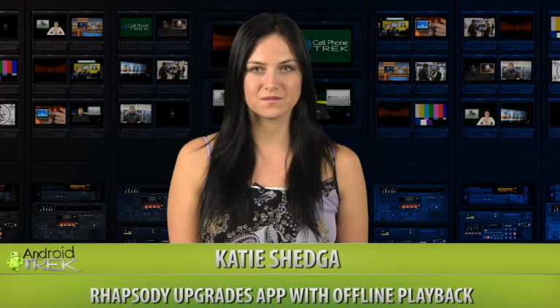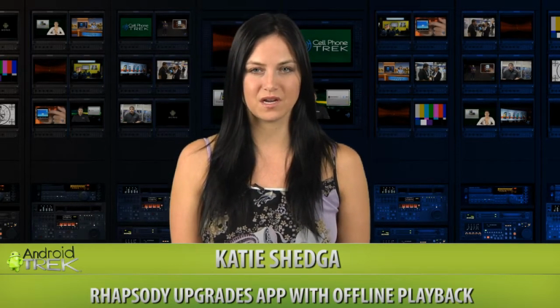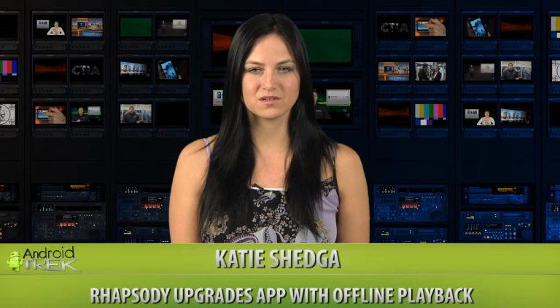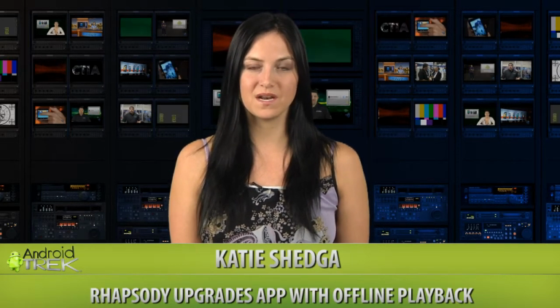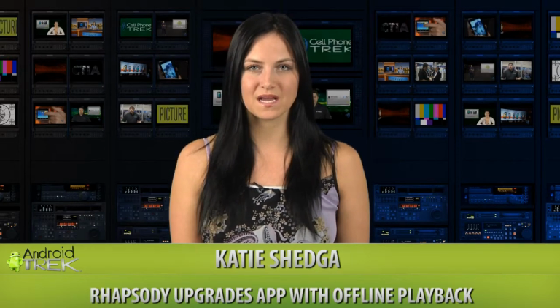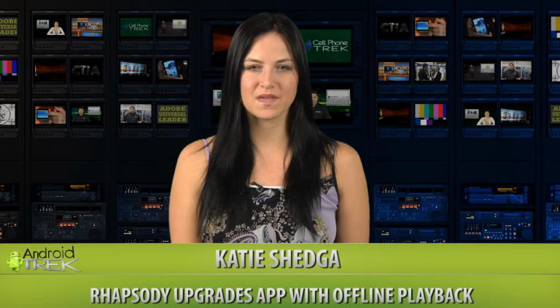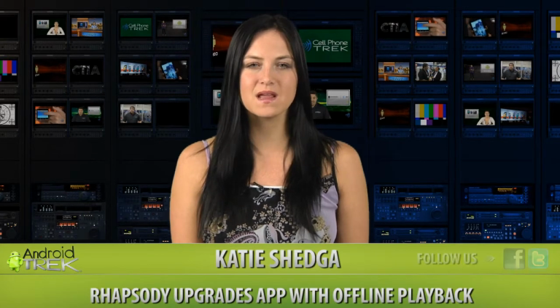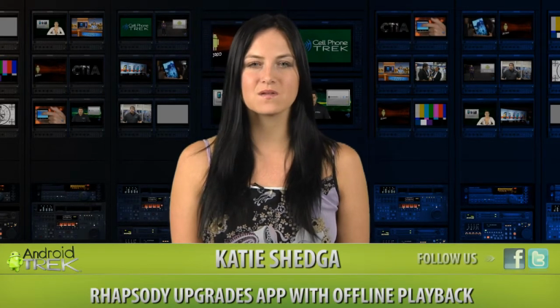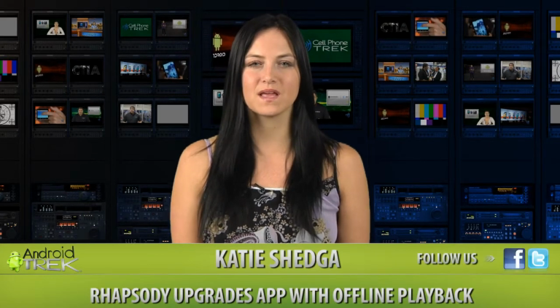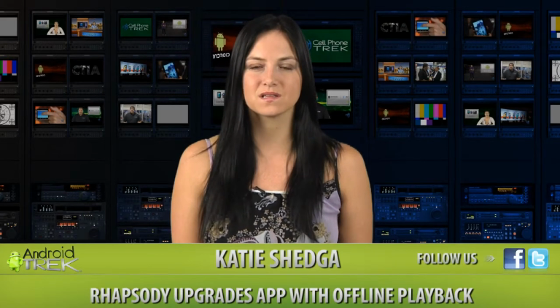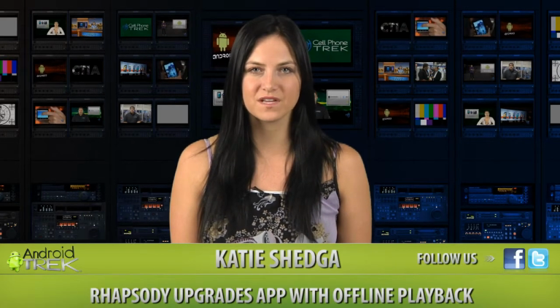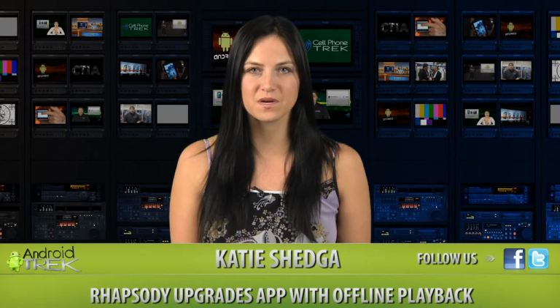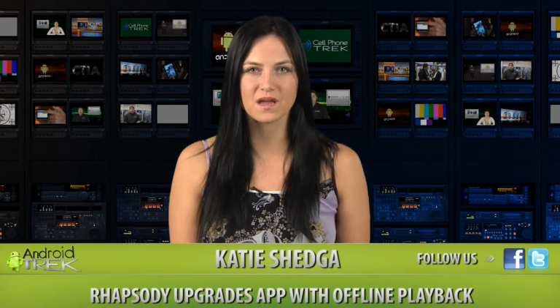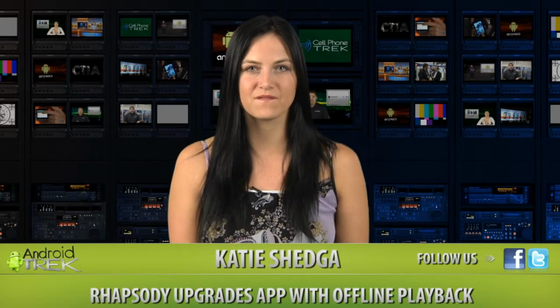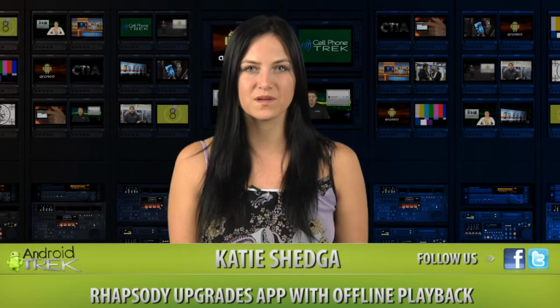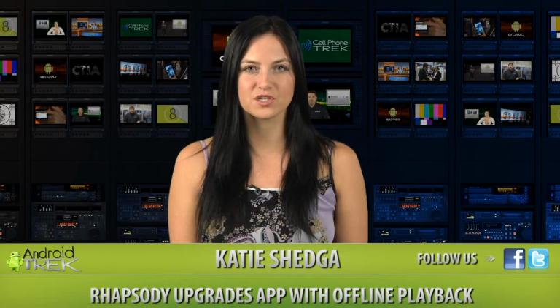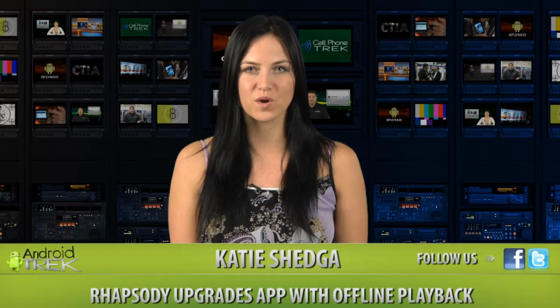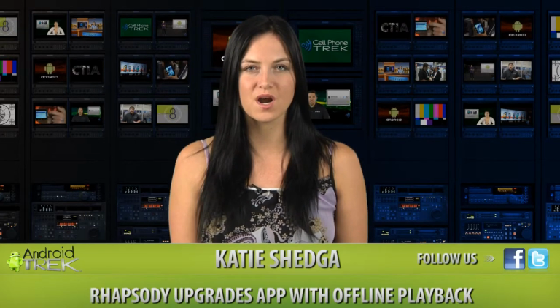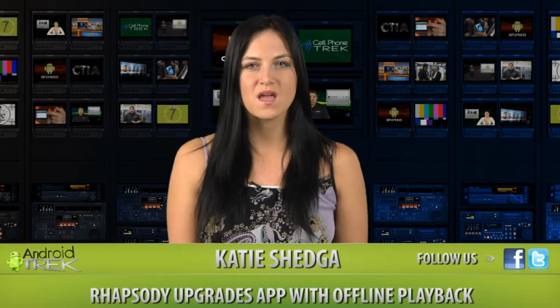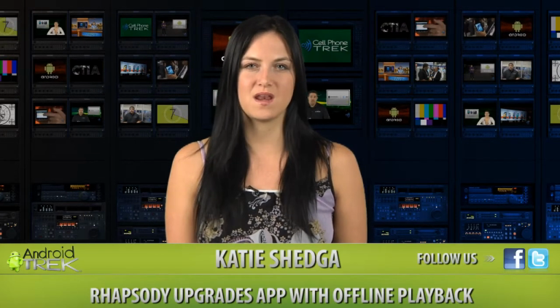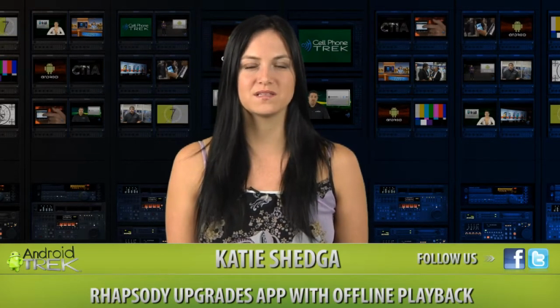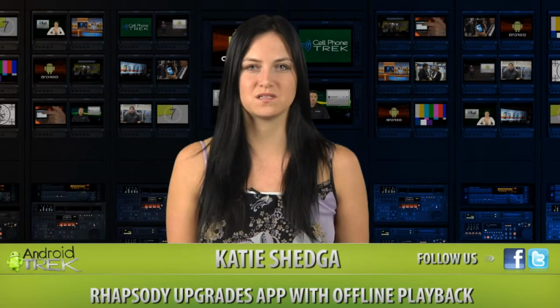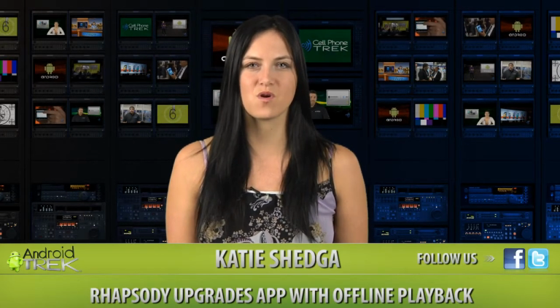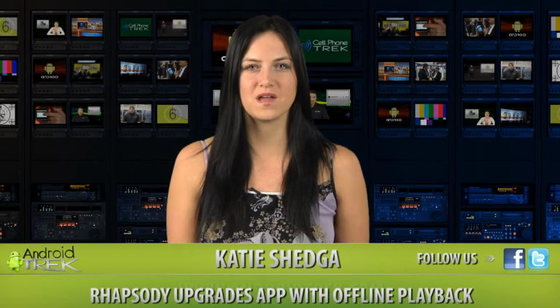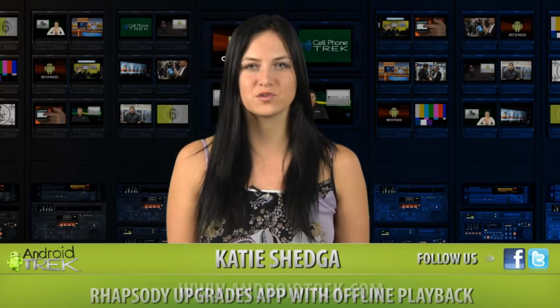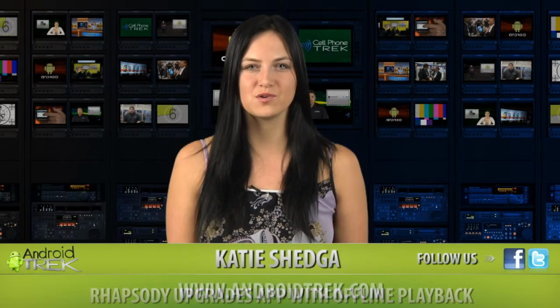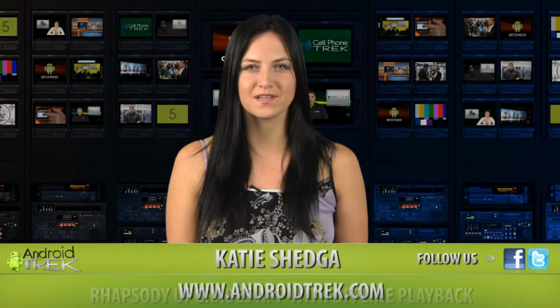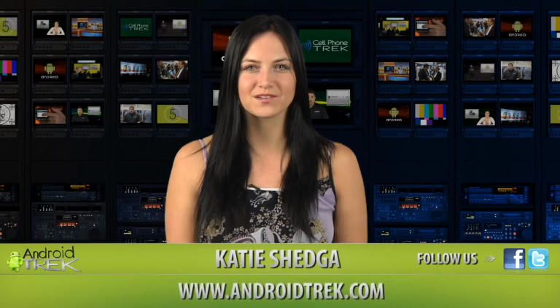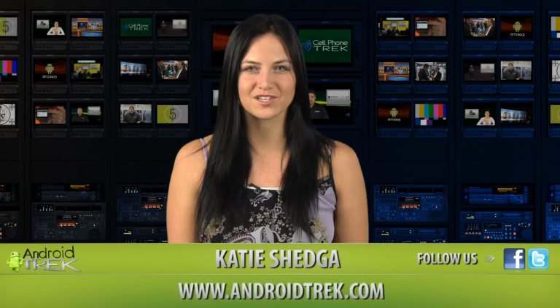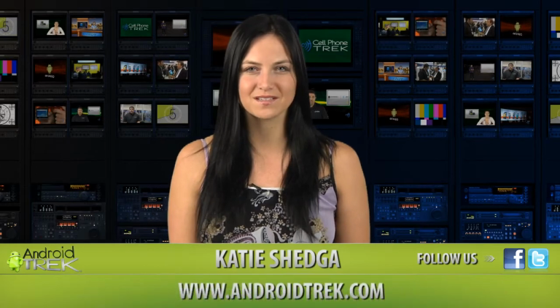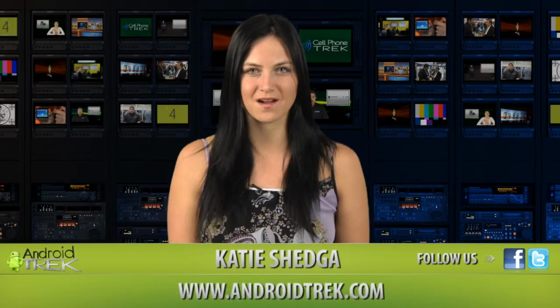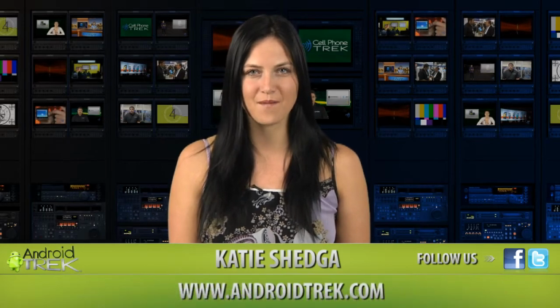This was your Android Minute. I'm Katie. You can like us on Facebook, follow us on Twitter, and listen to more Android news at AndroidTrek.com.